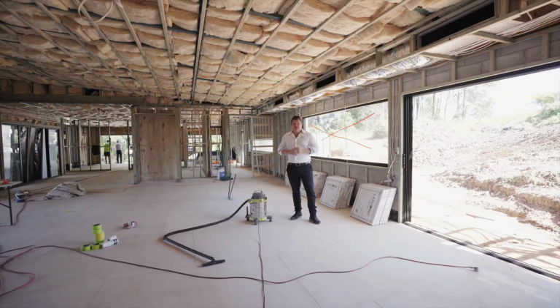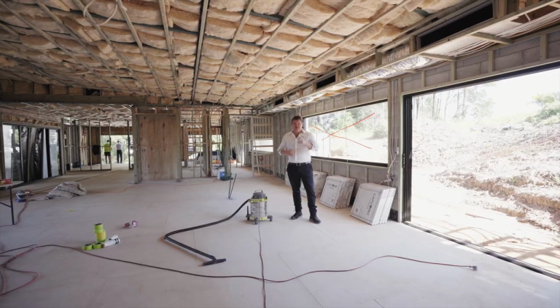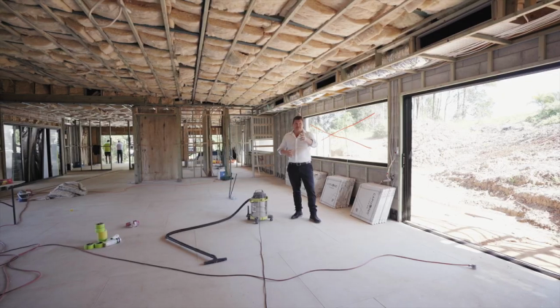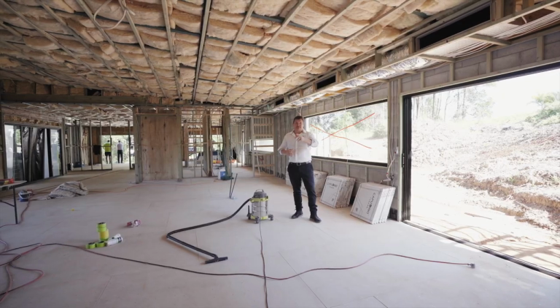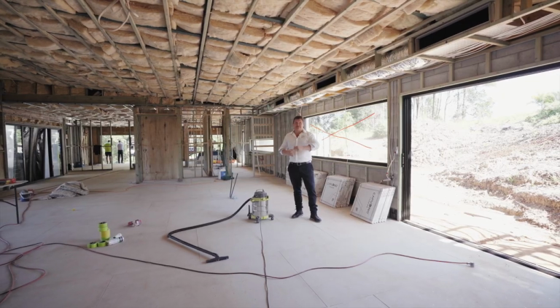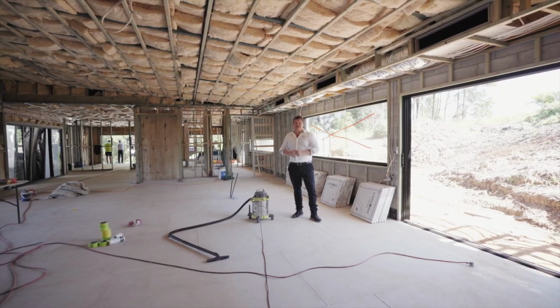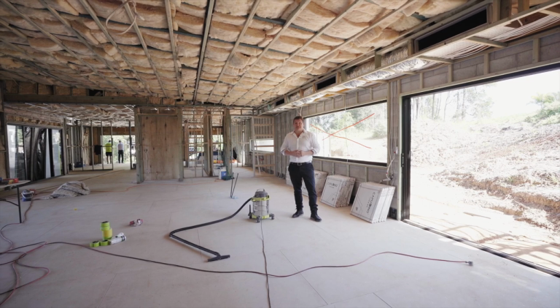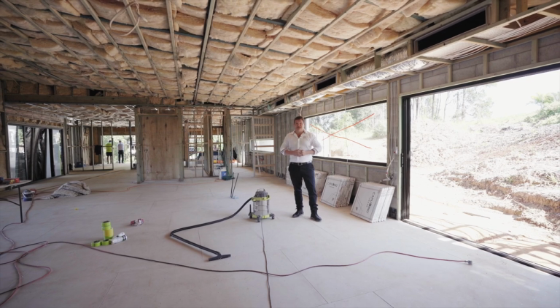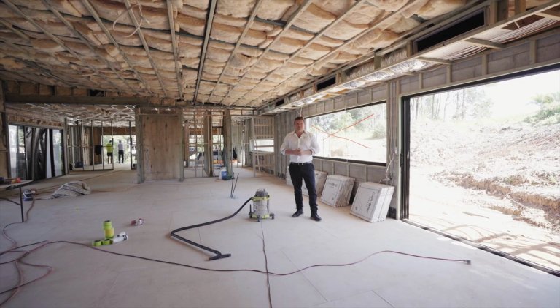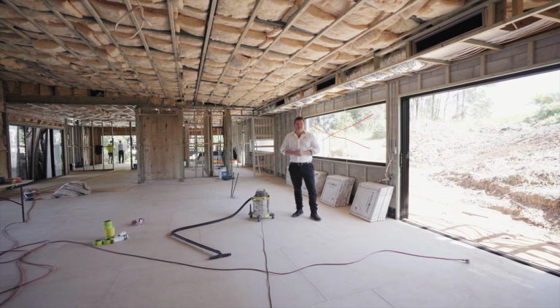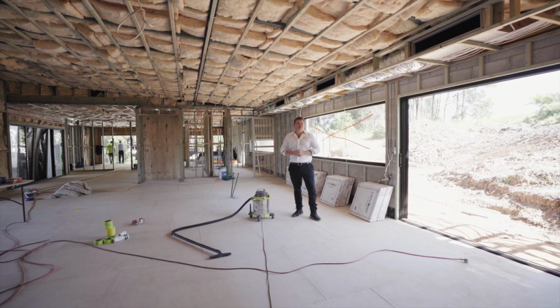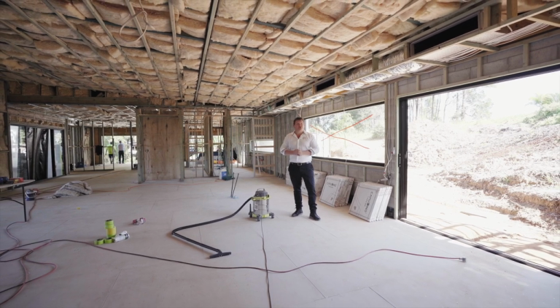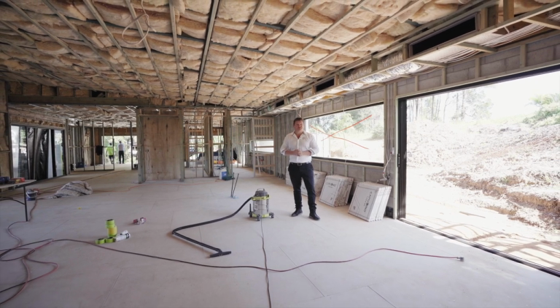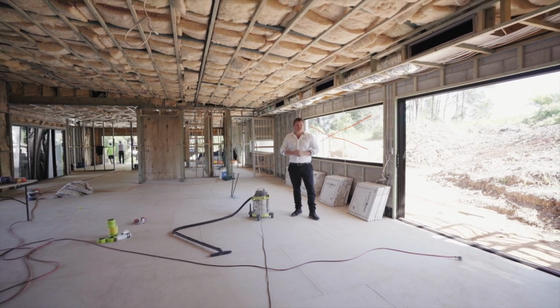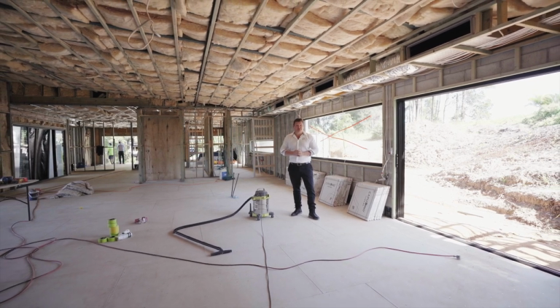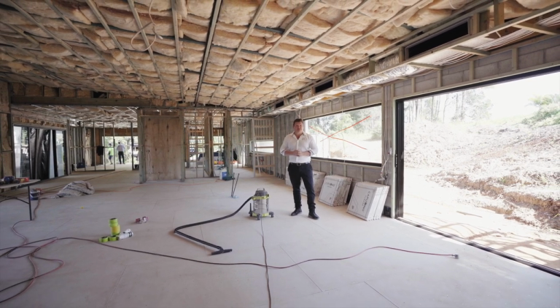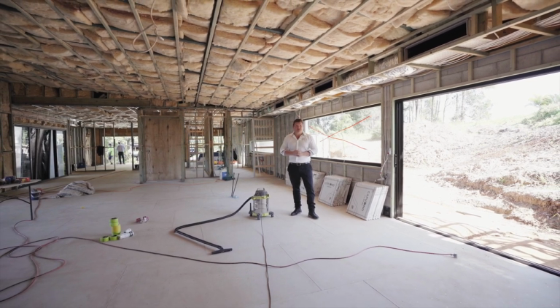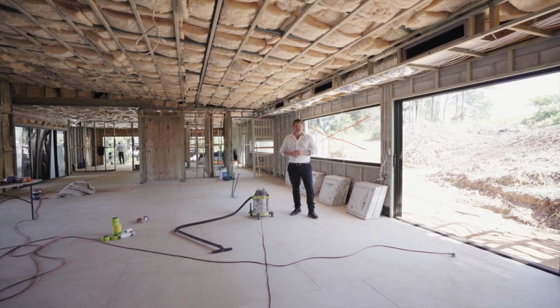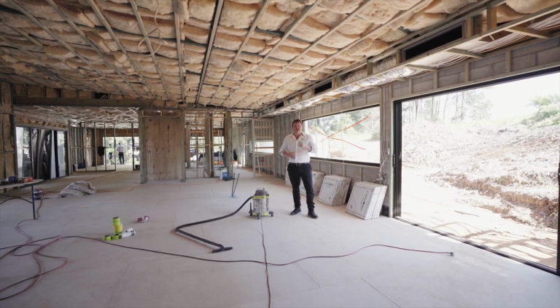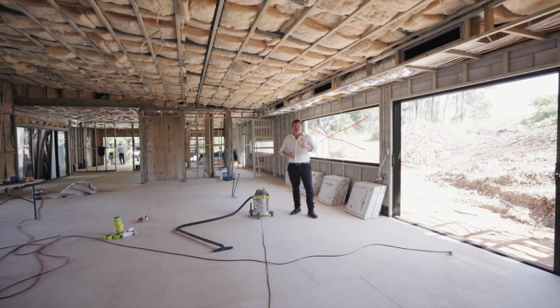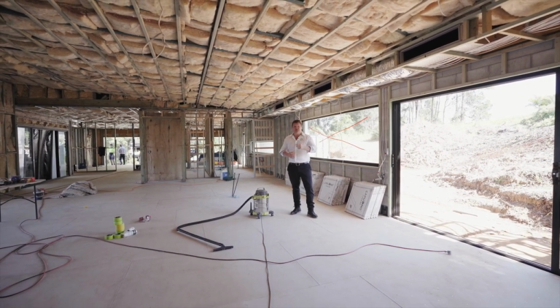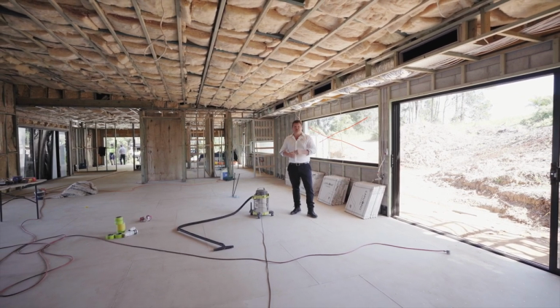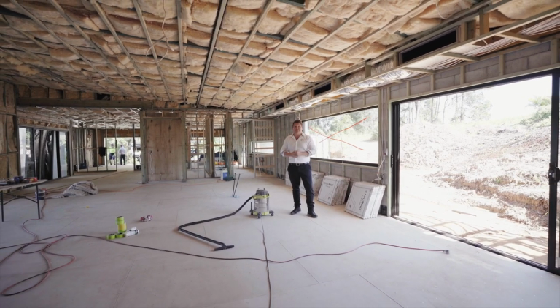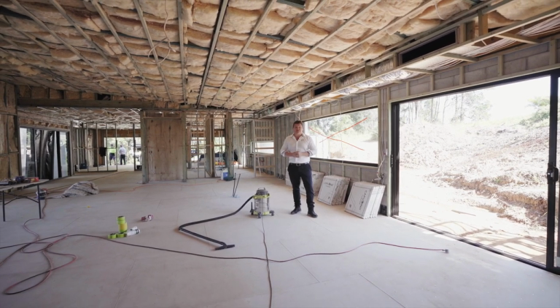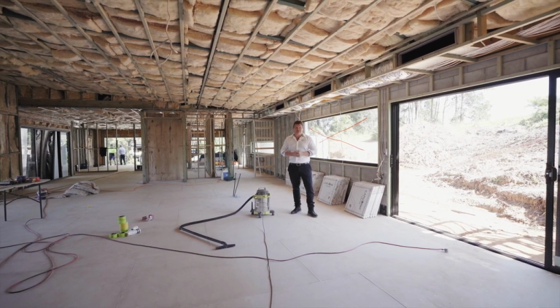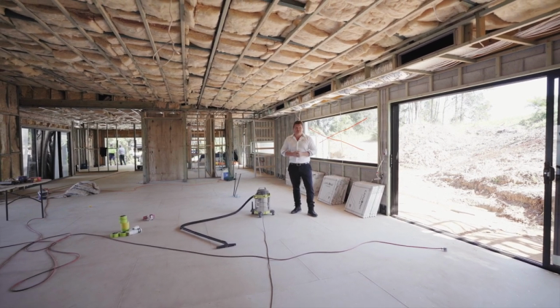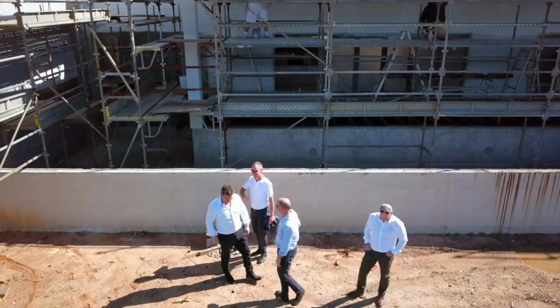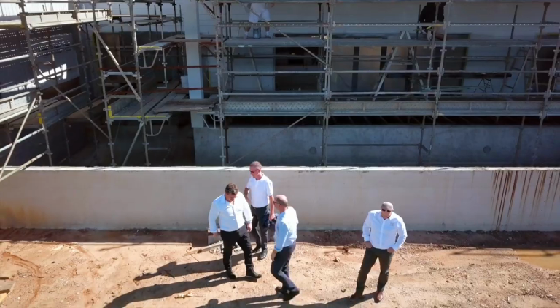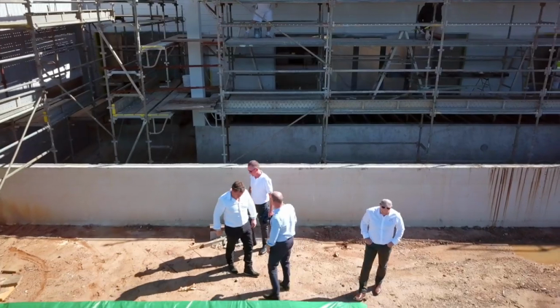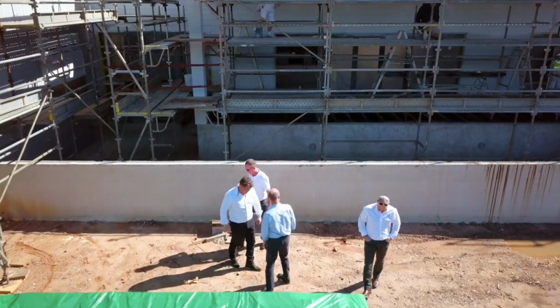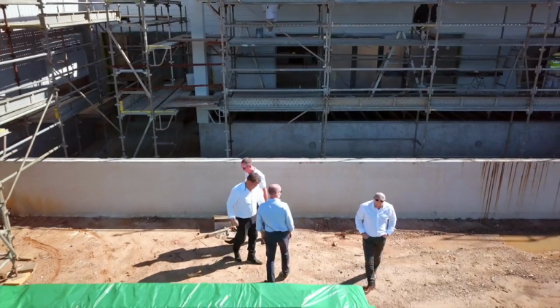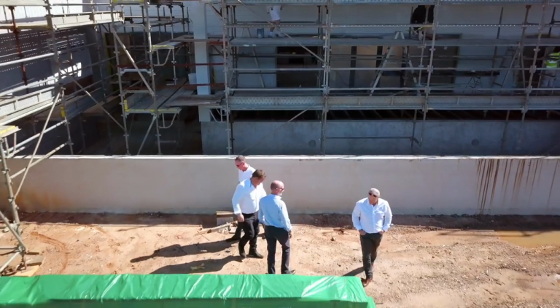Contact Team Lynx today to come and have your personal inspection and add your personal touches to this nearly finished home.